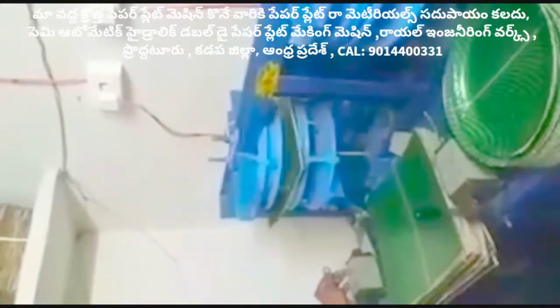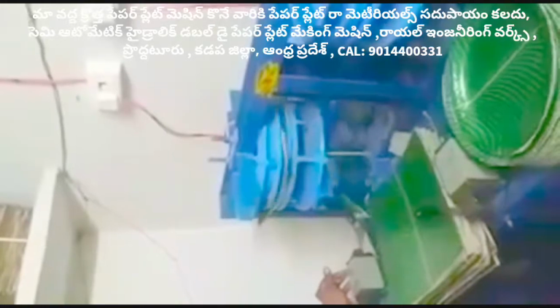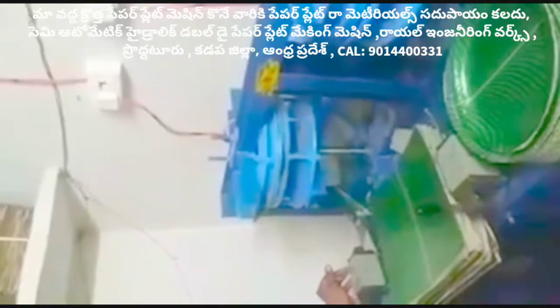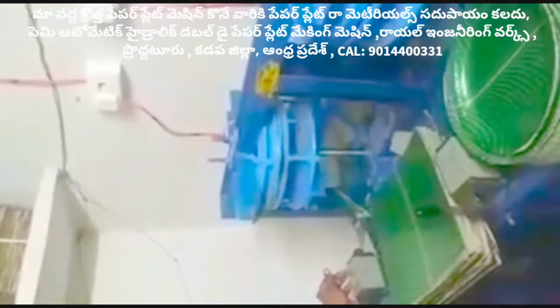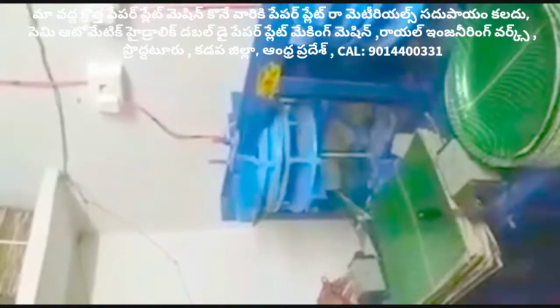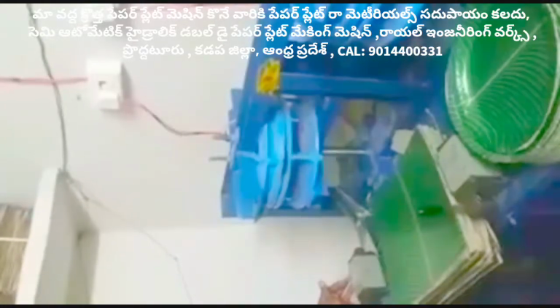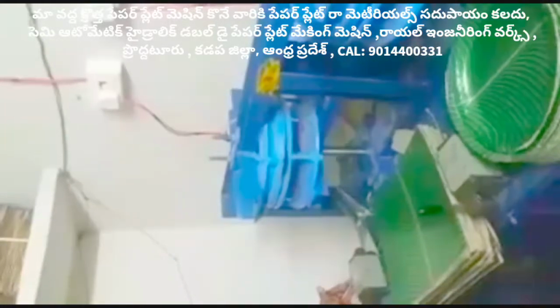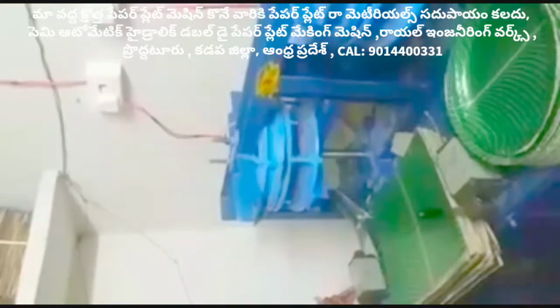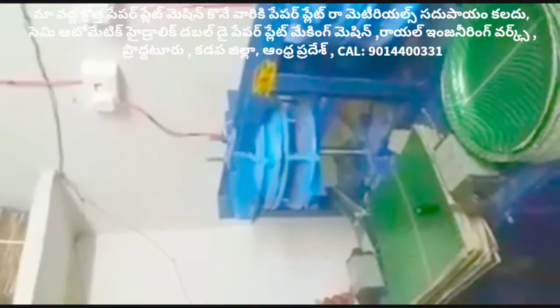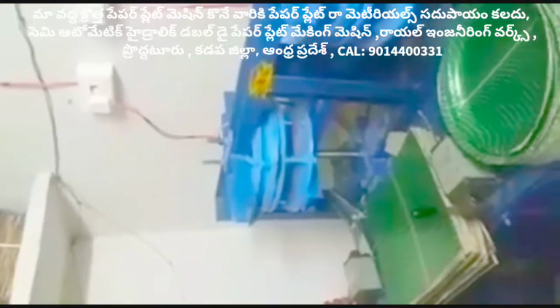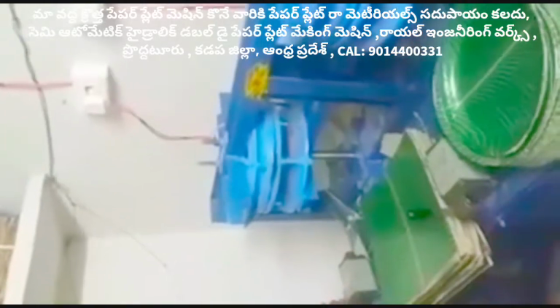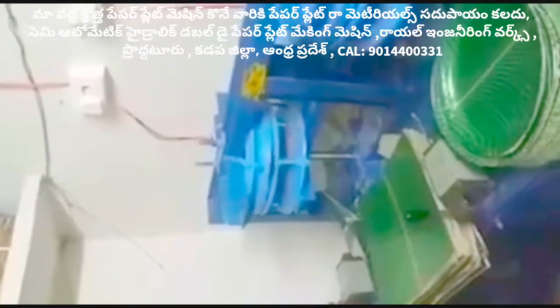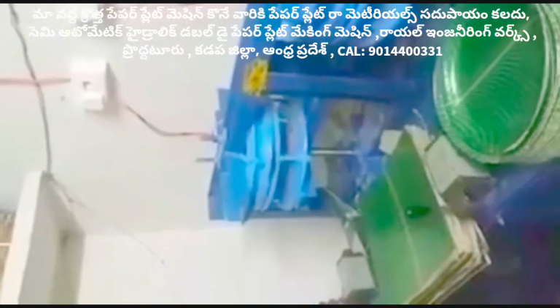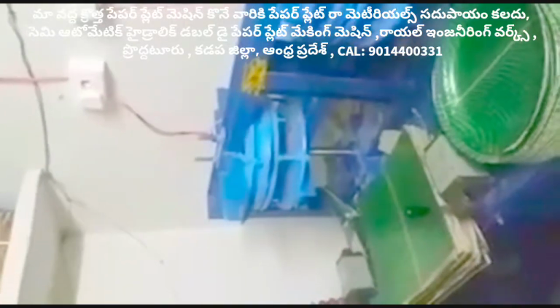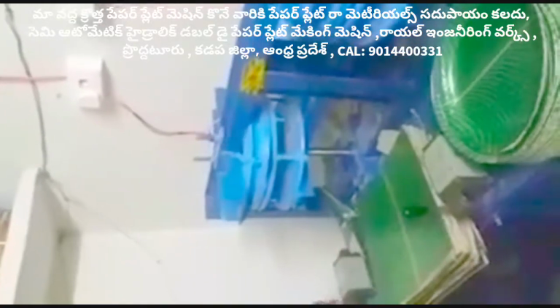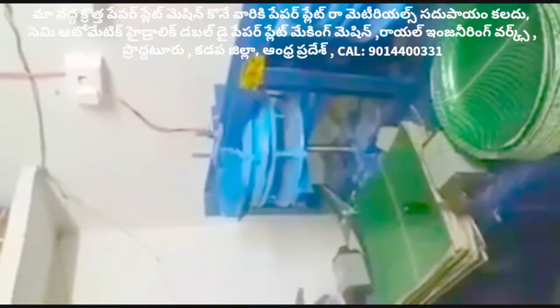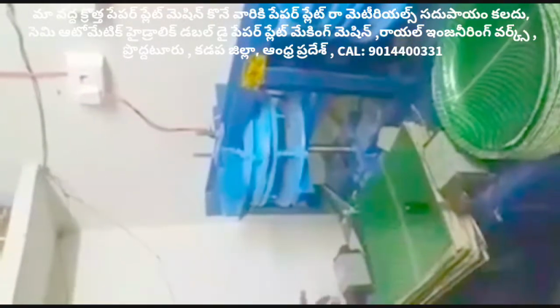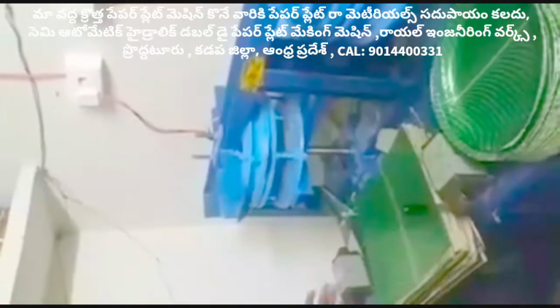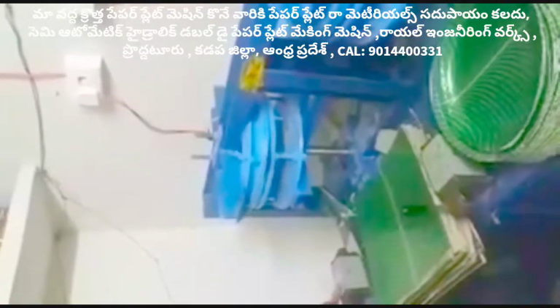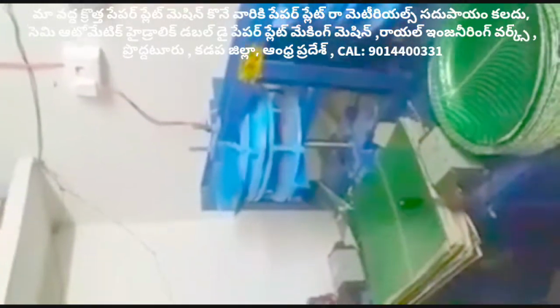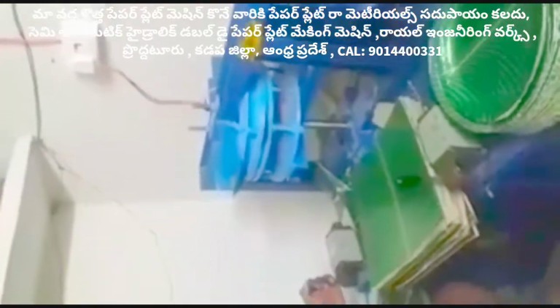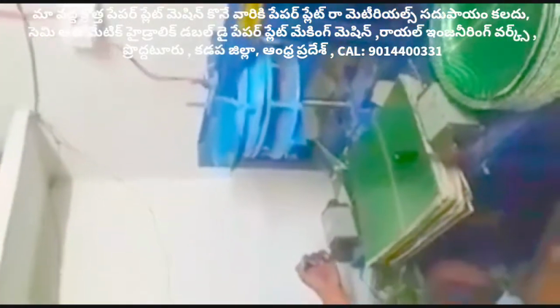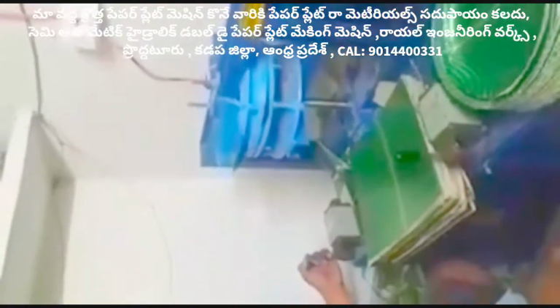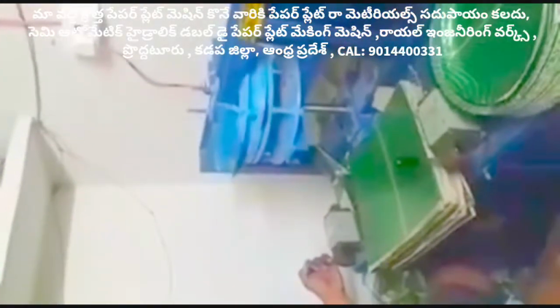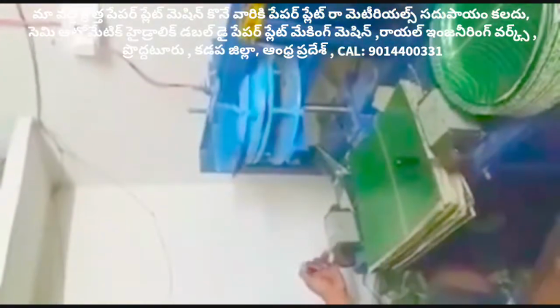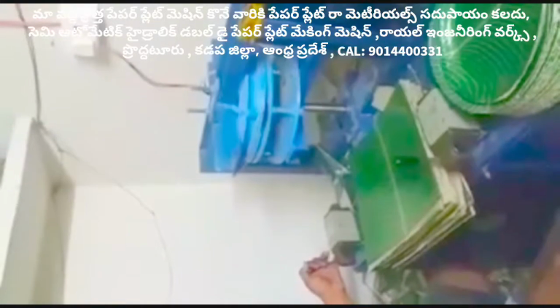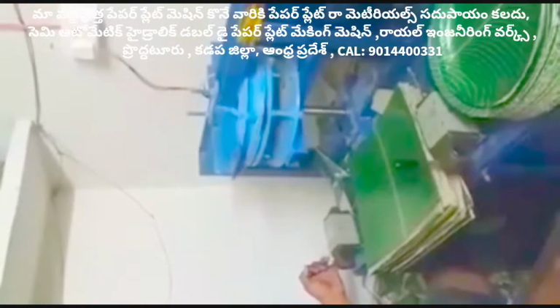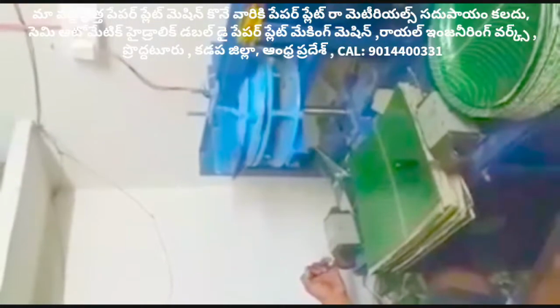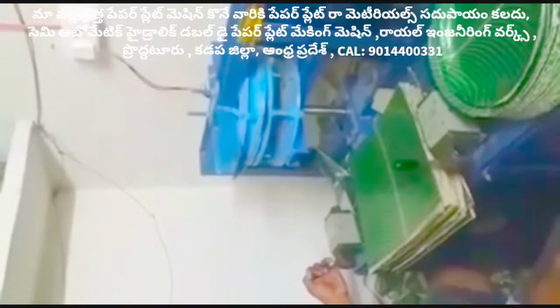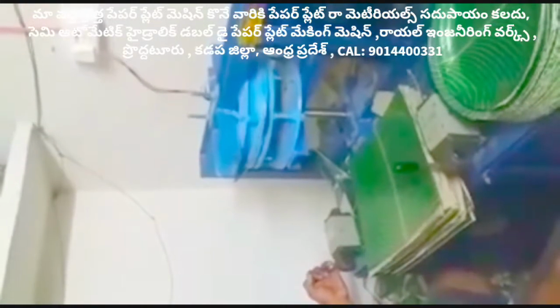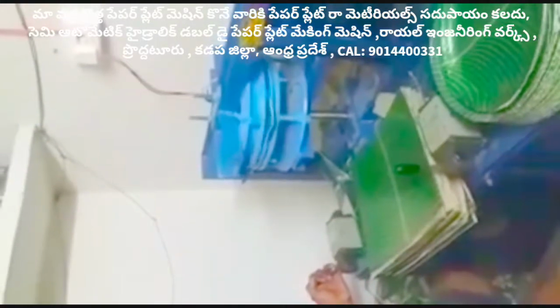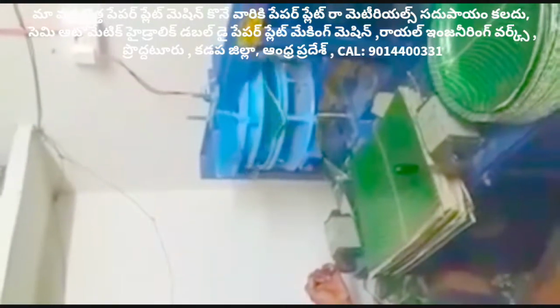This is a green car mission — Double Die mission. This mission is semi-automatic and hydraulic.